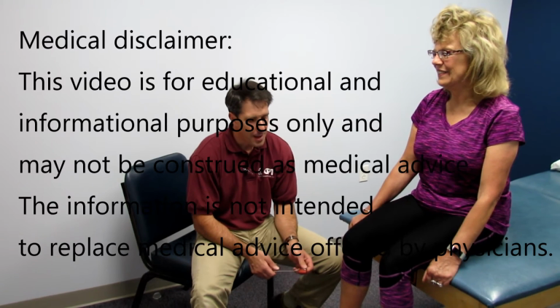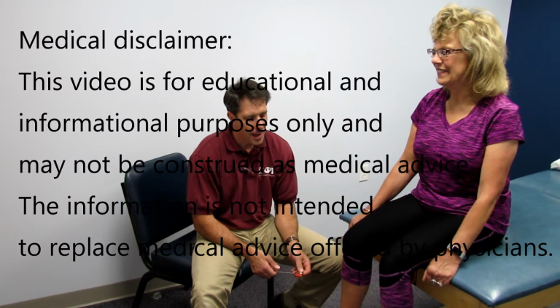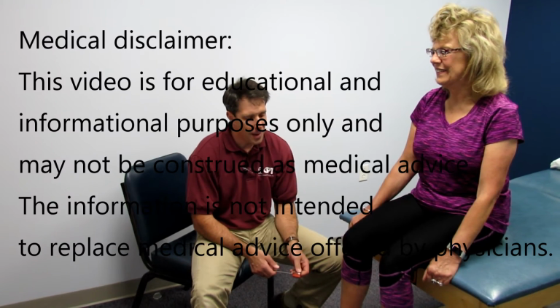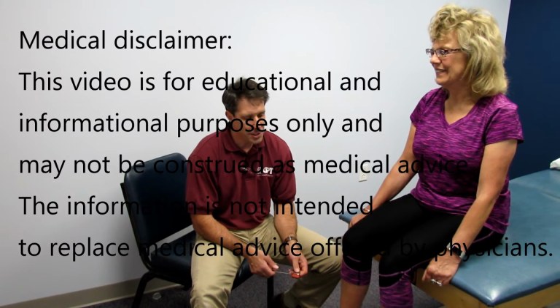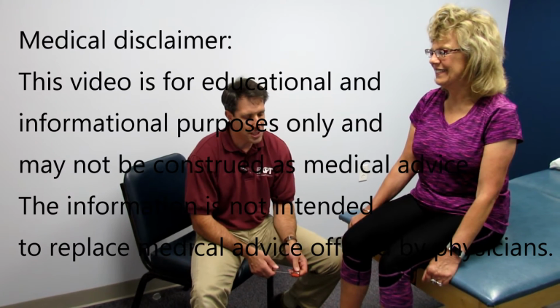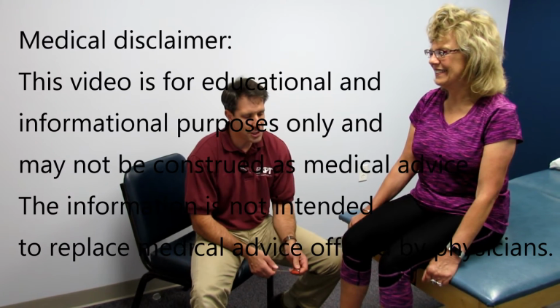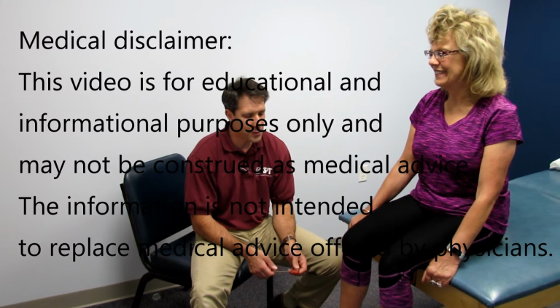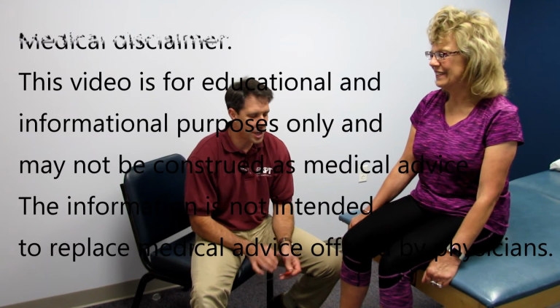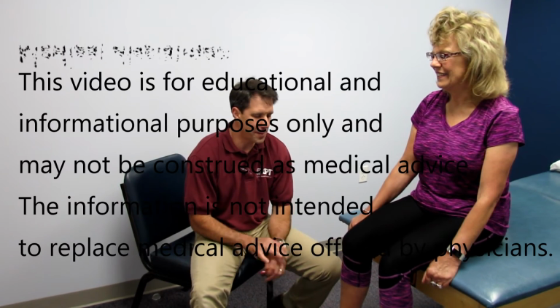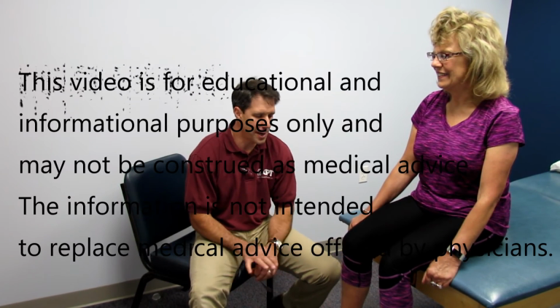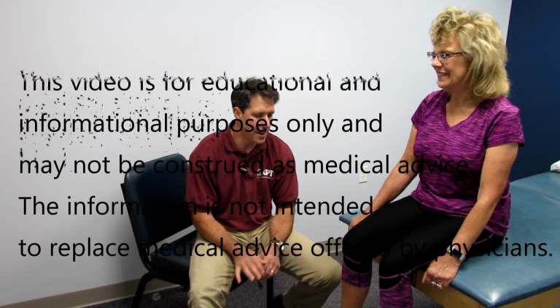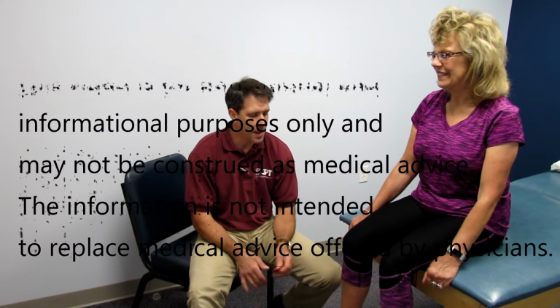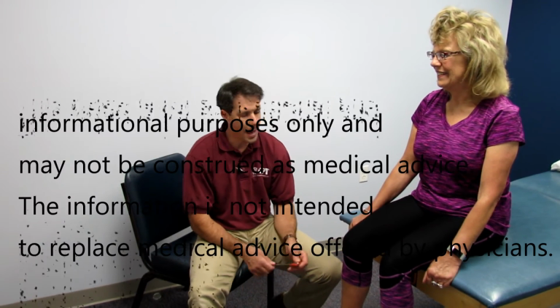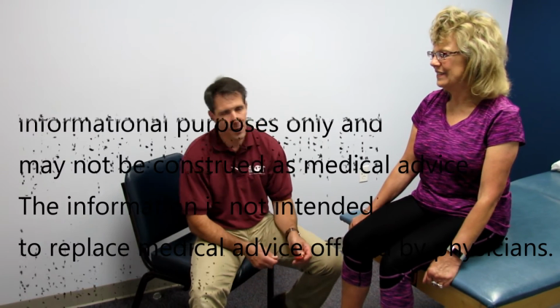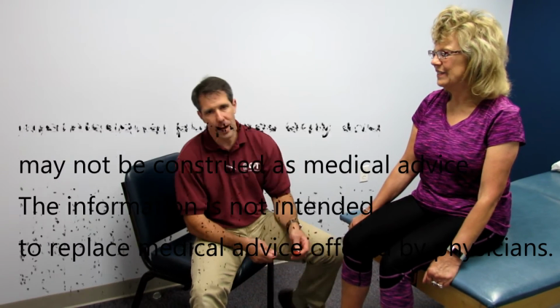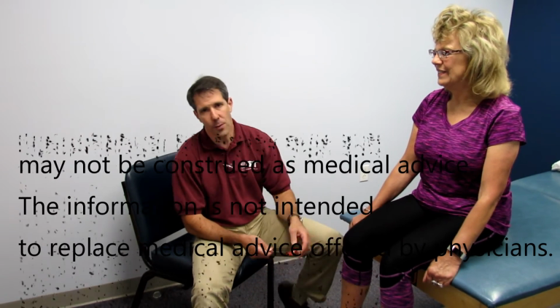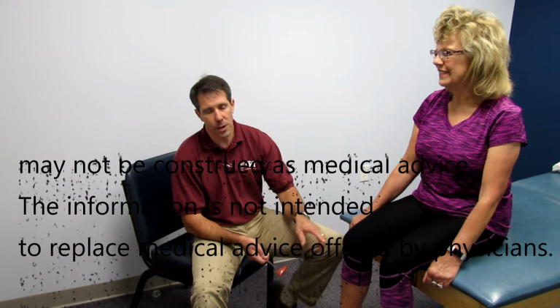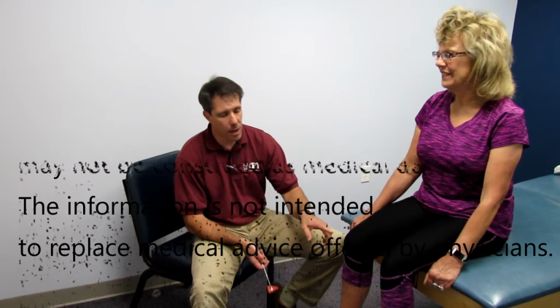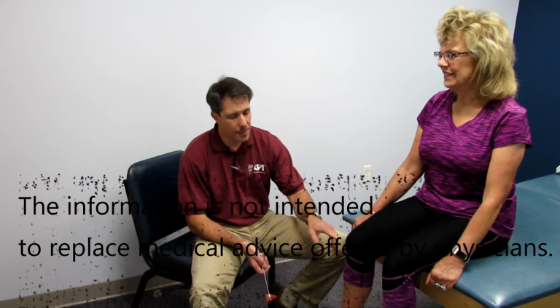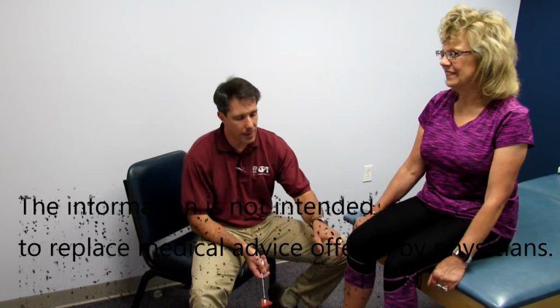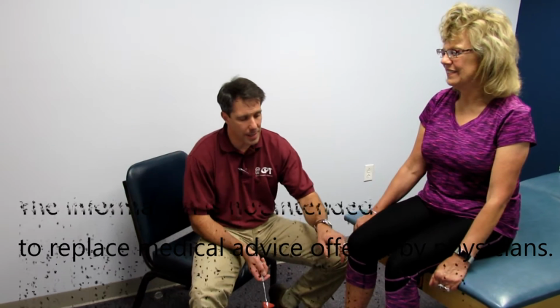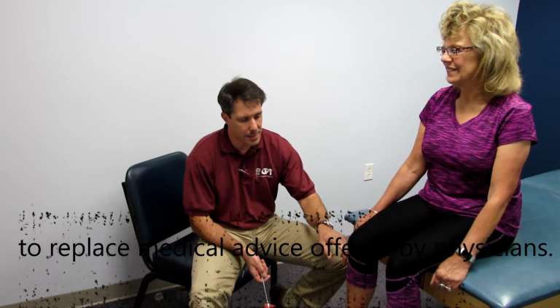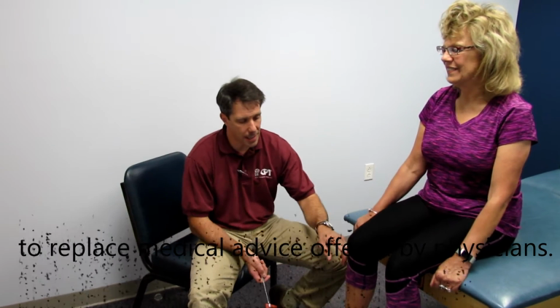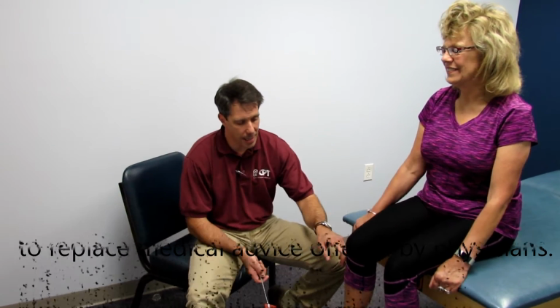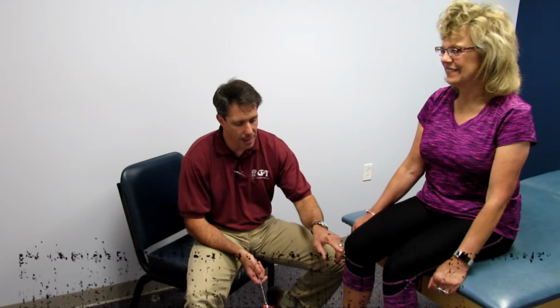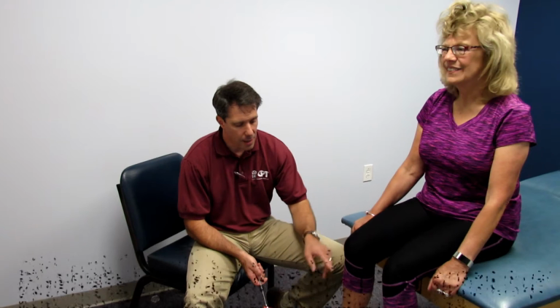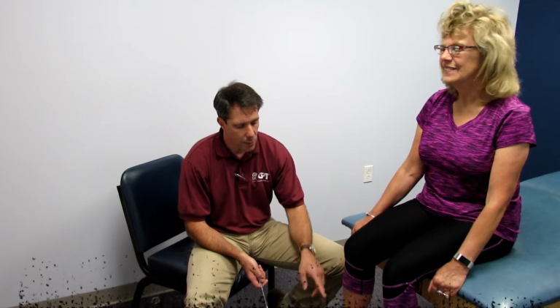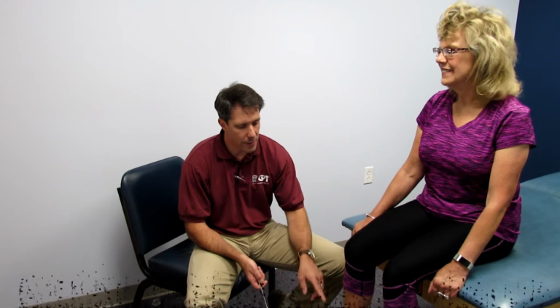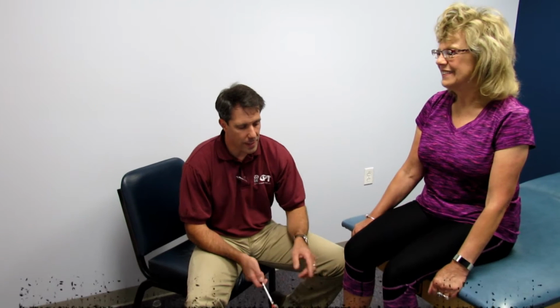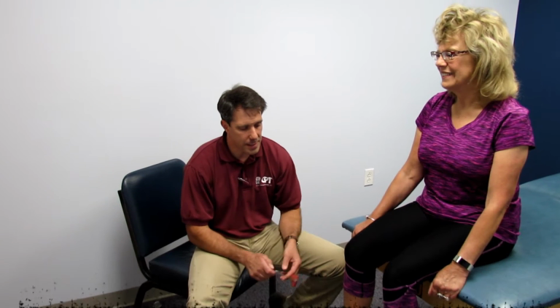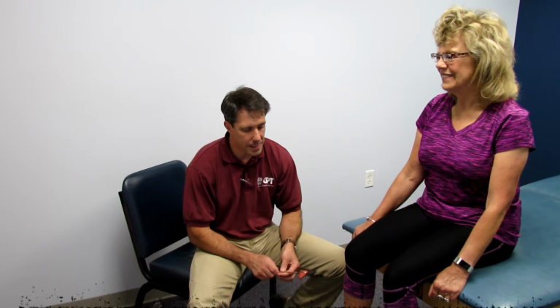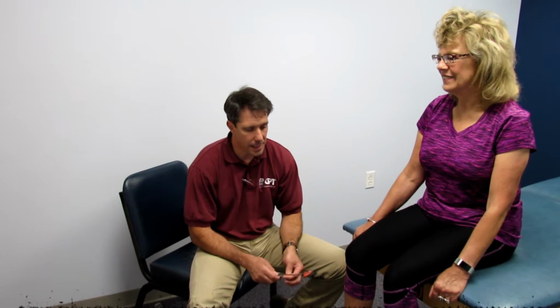She's here just for a checkup today, and what I want to talk about is reflex testing.